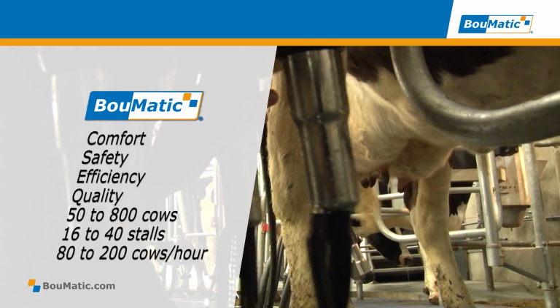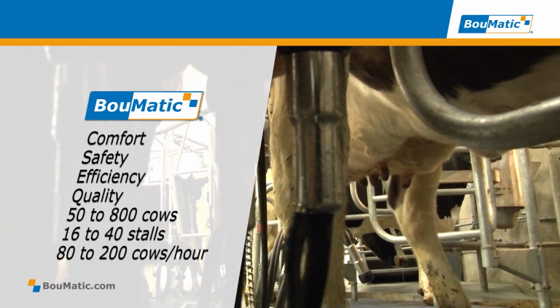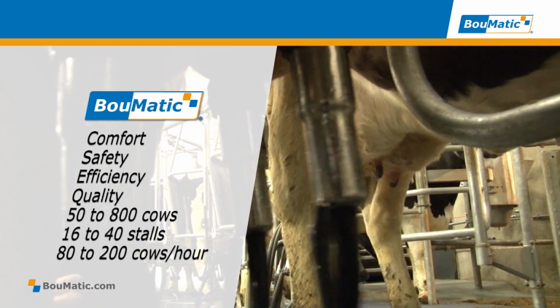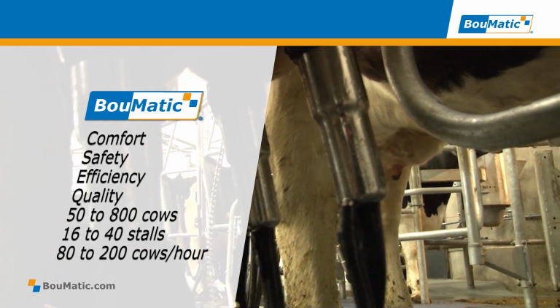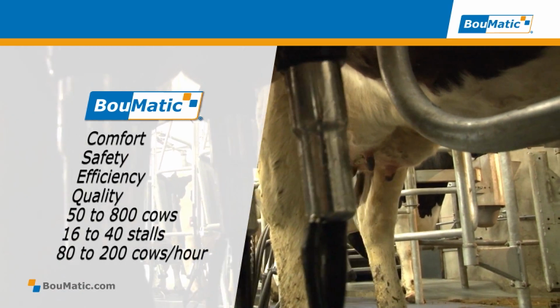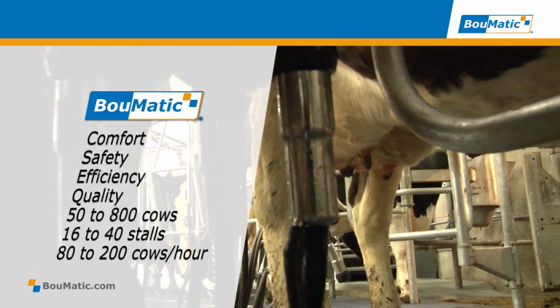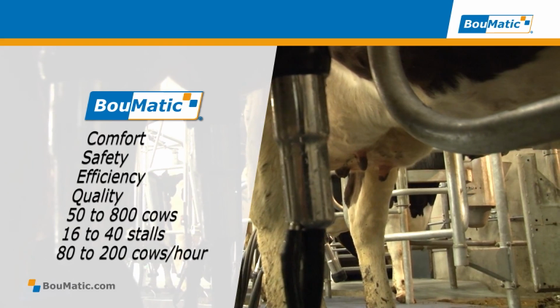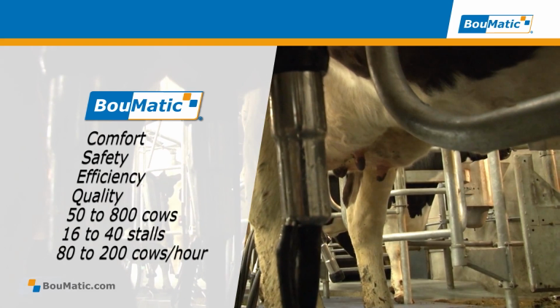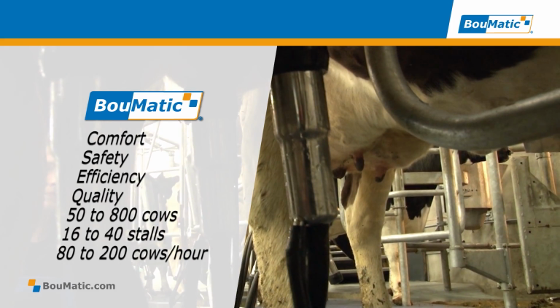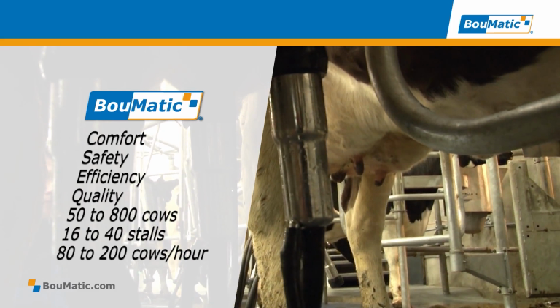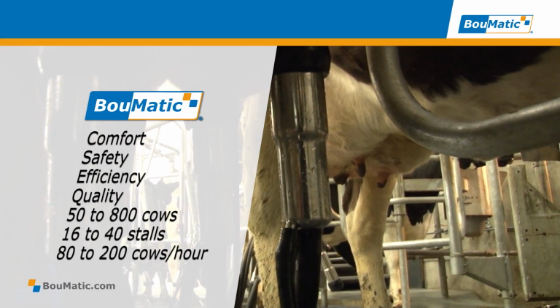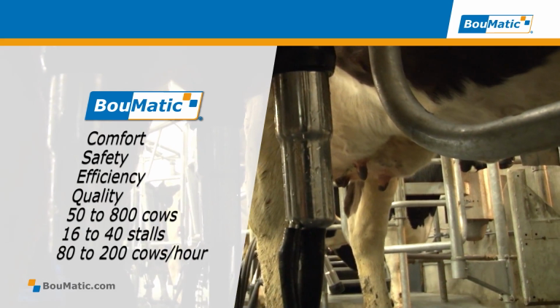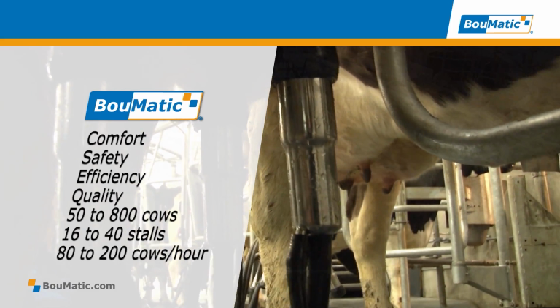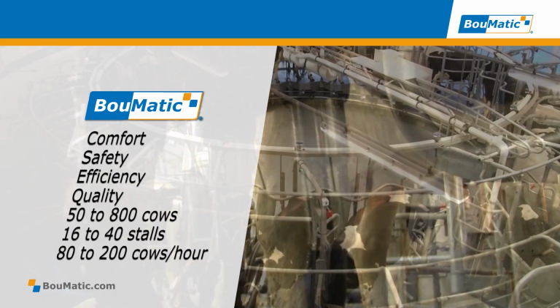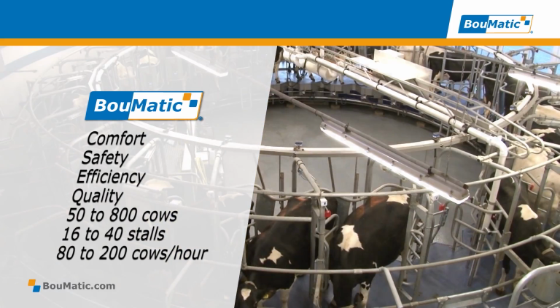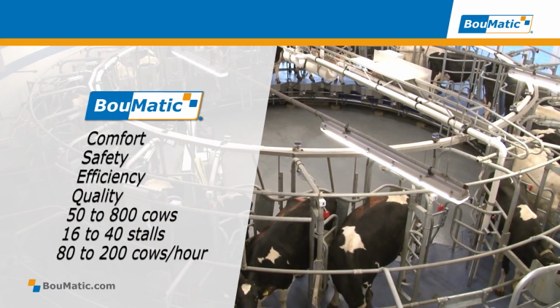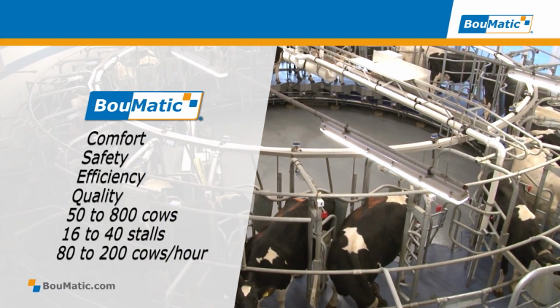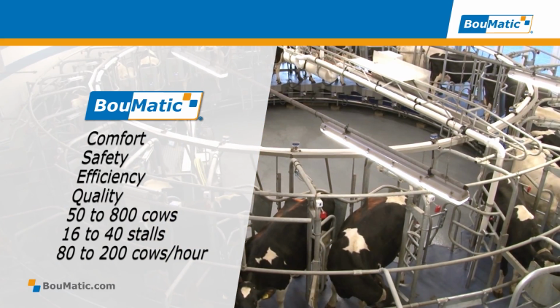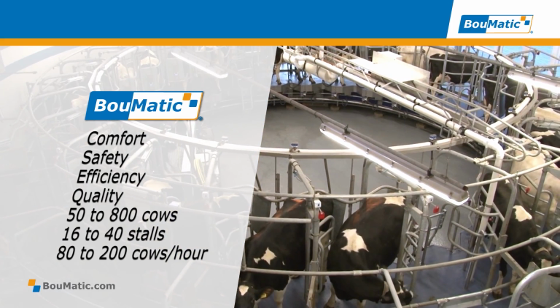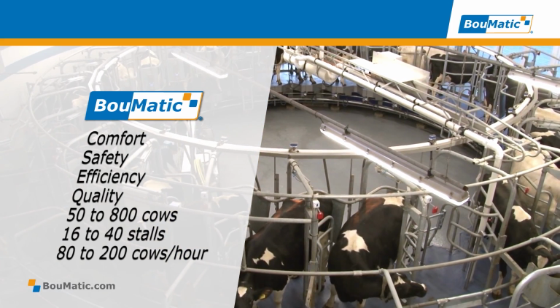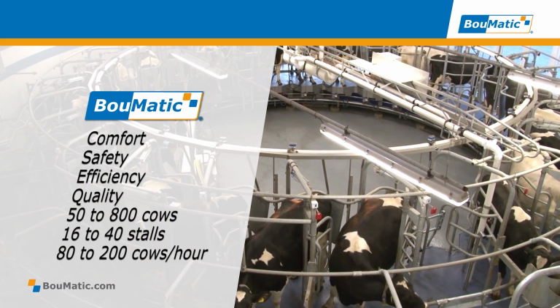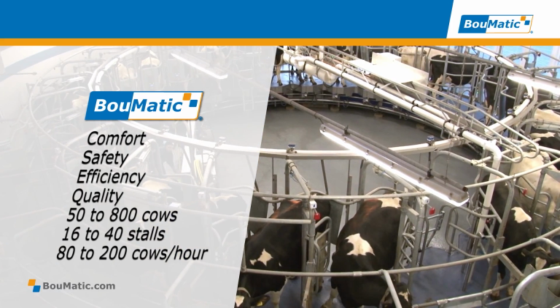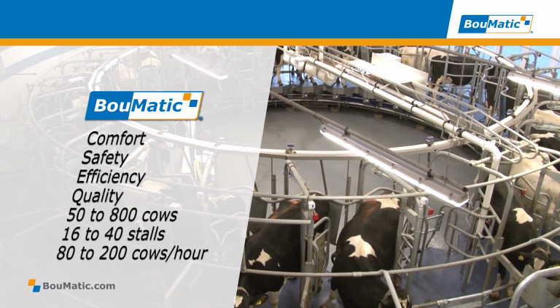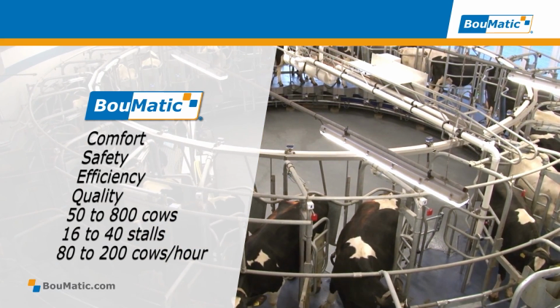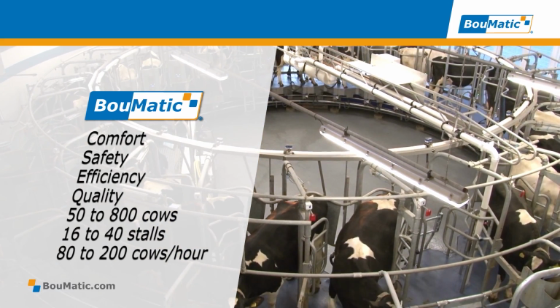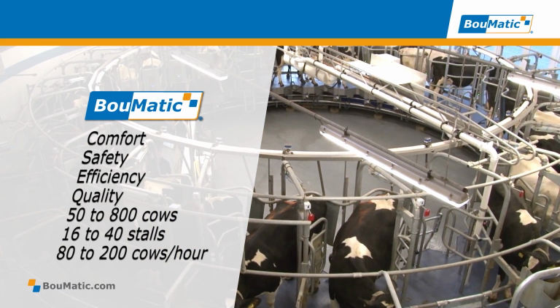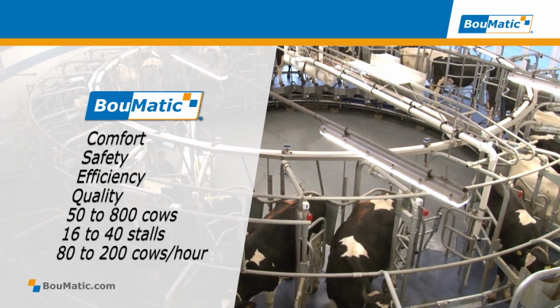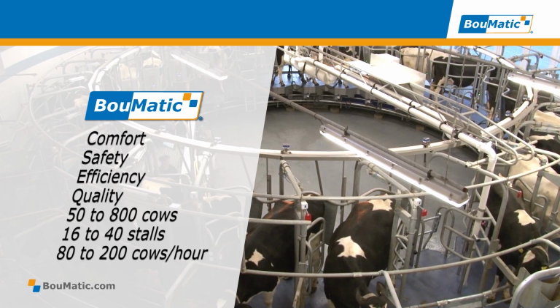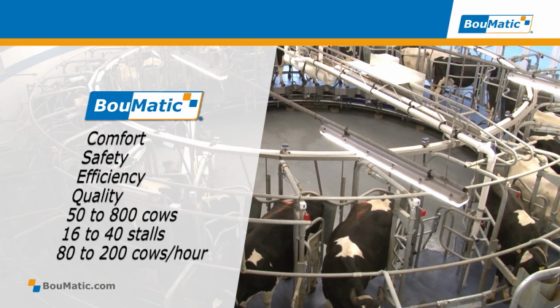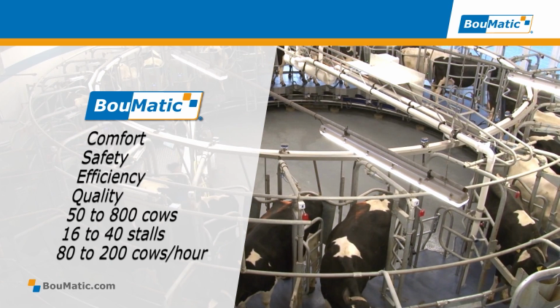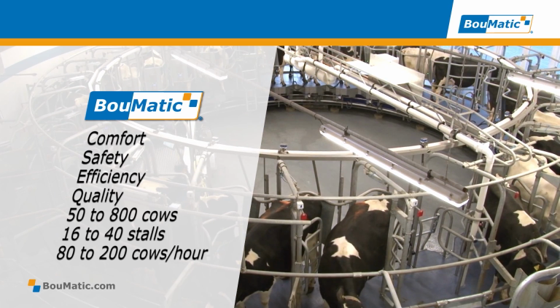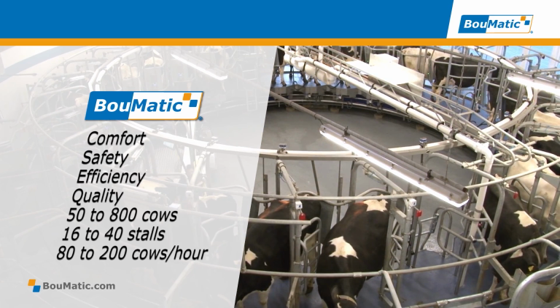Join us on a guided tour of the Expedia 360iX and you will see the unrivaled benefits of this complete milking solution.